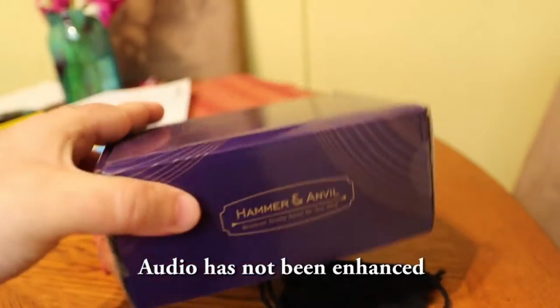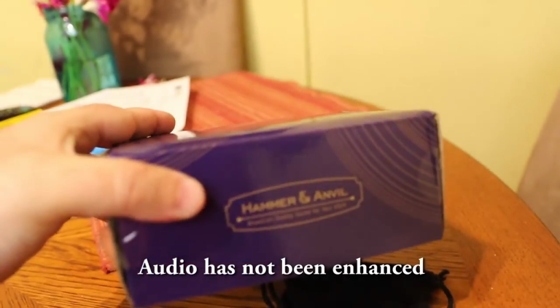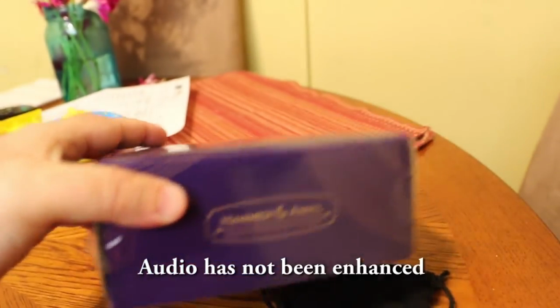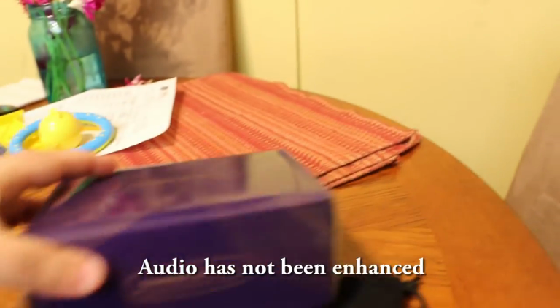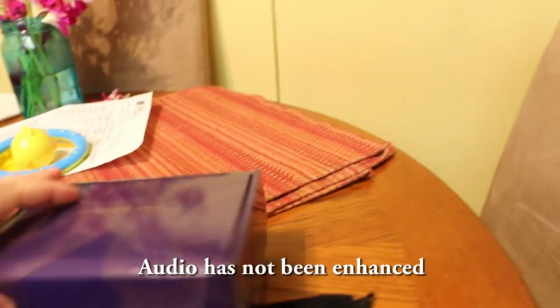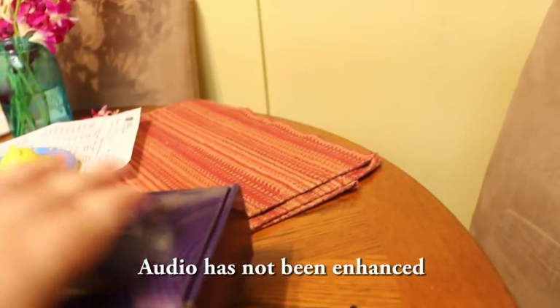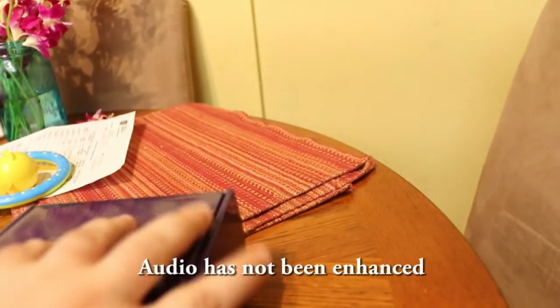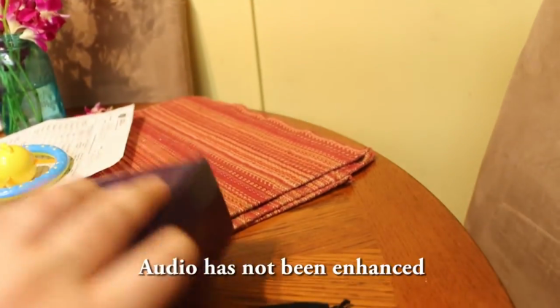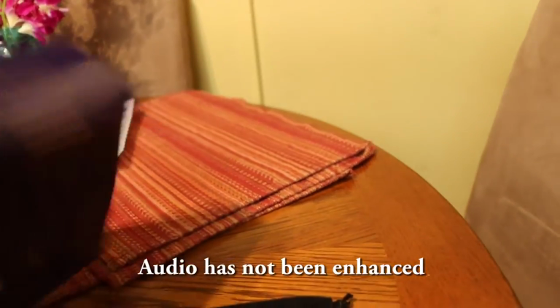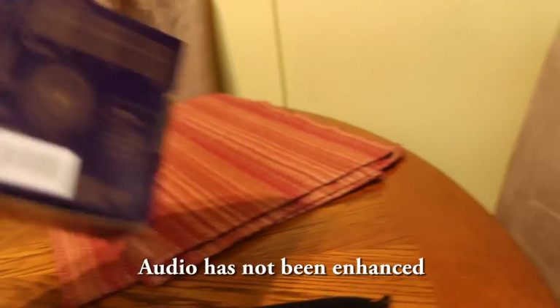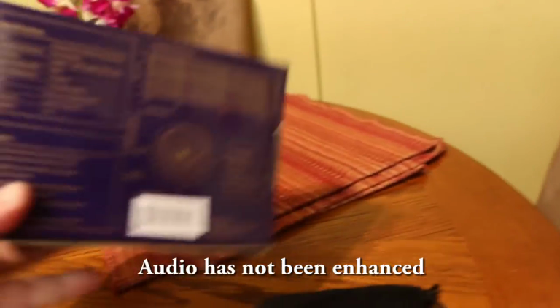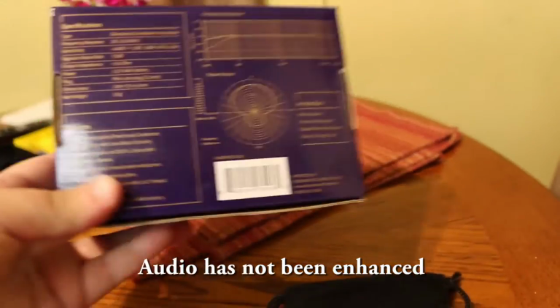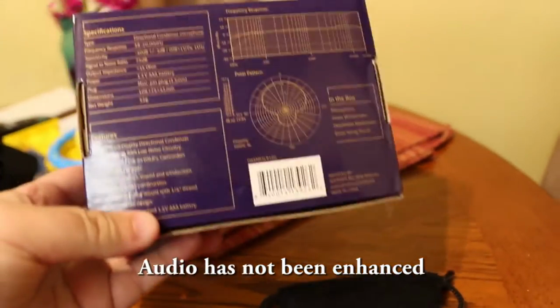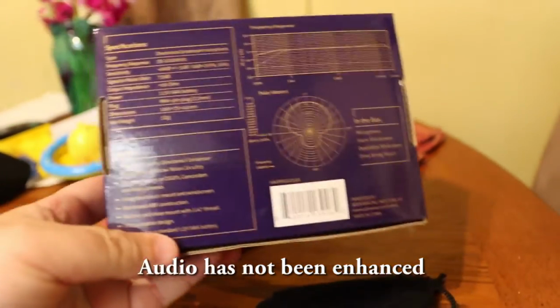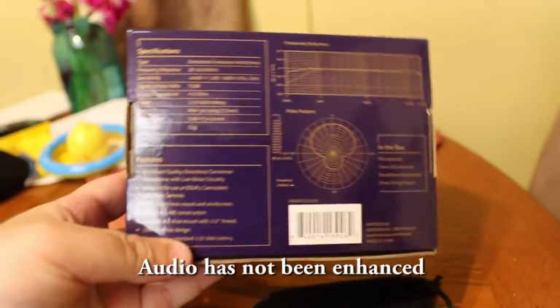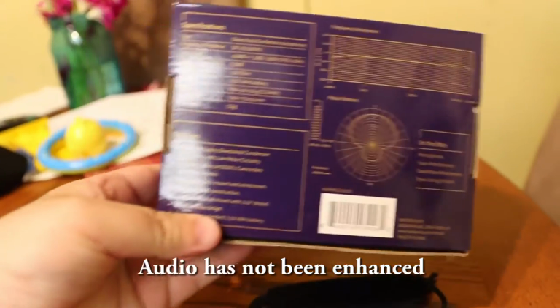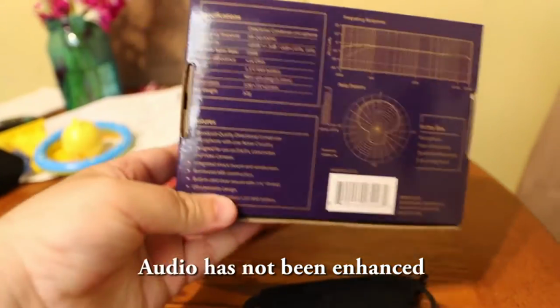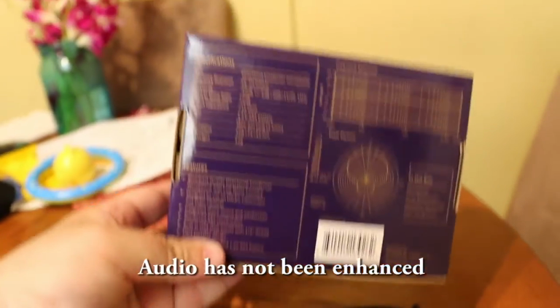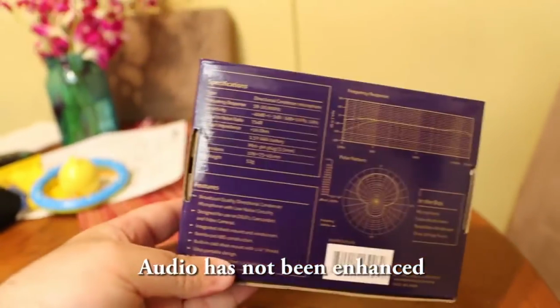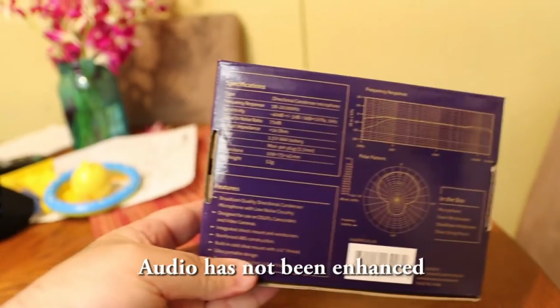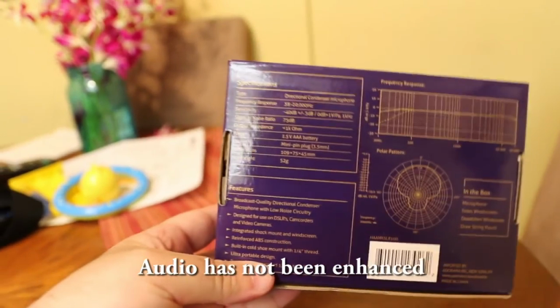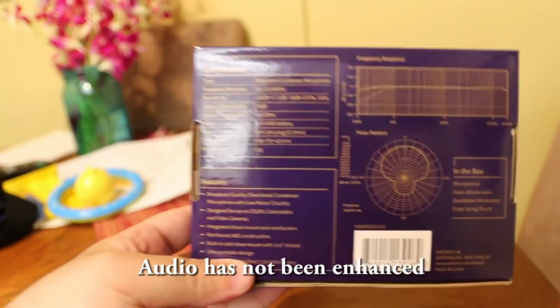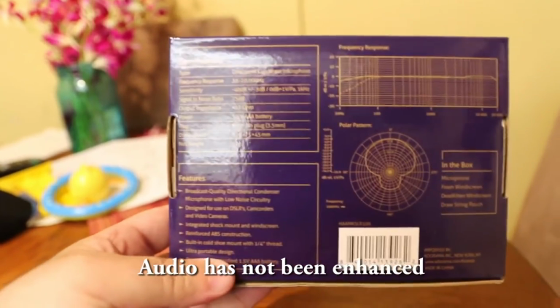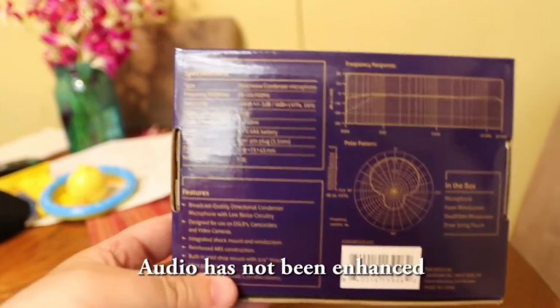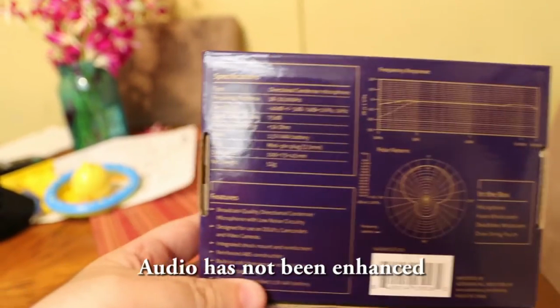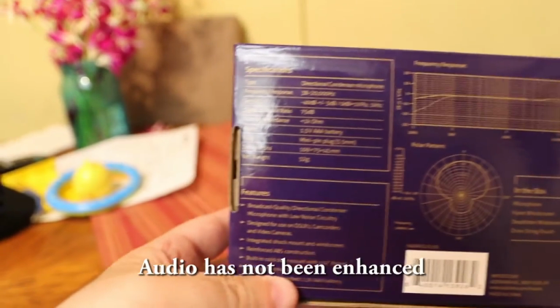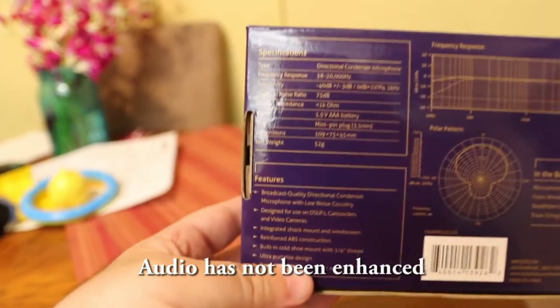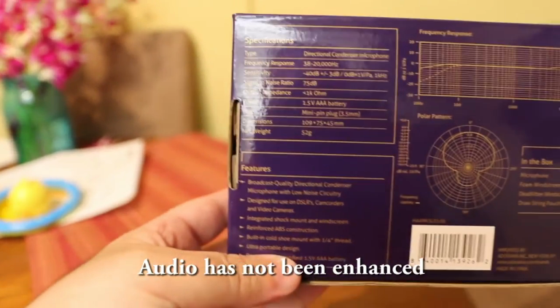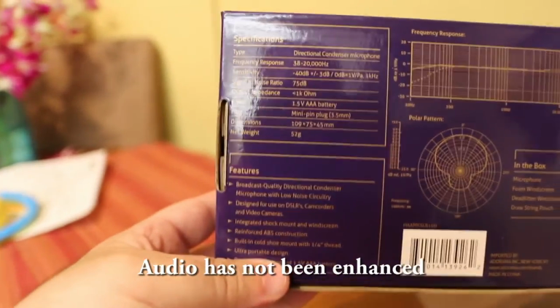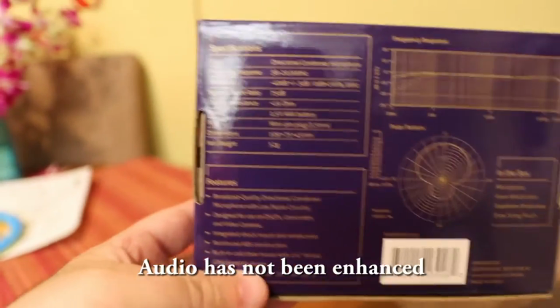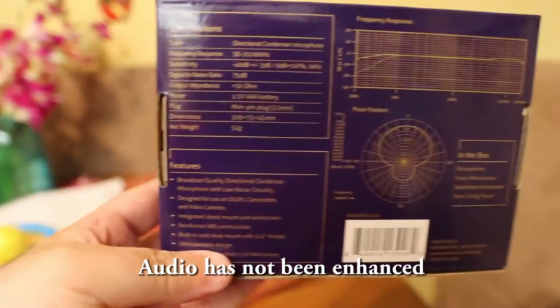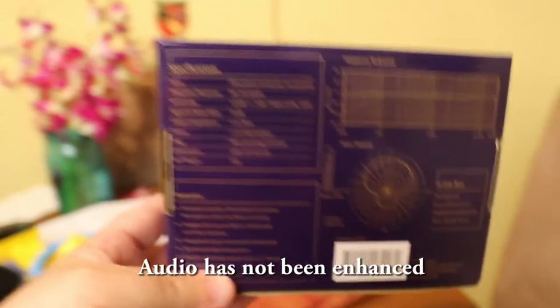So right now we have our box. It's a pretty nice packaging — nothing too fancy. And here are the specs, if you can see that without the glare.